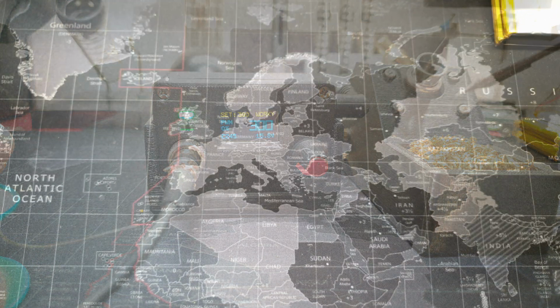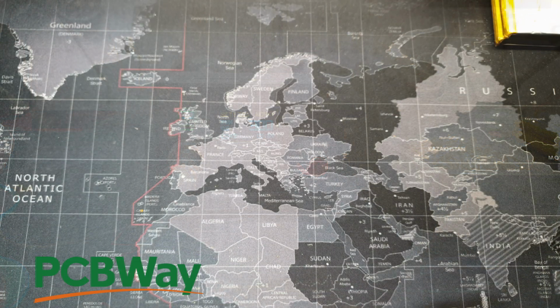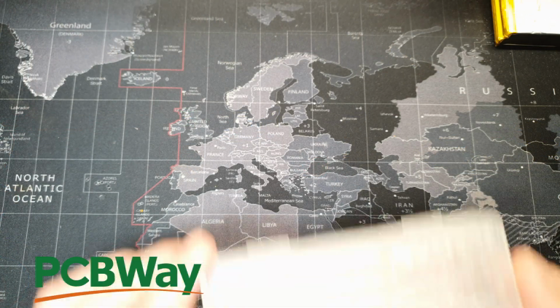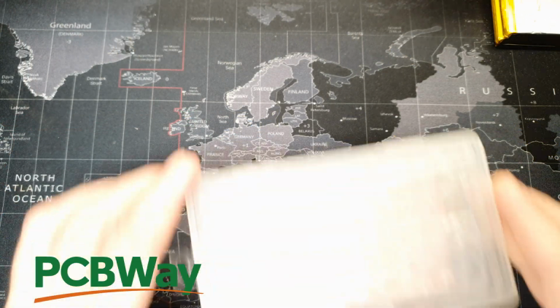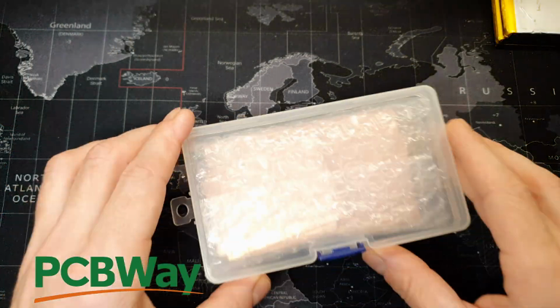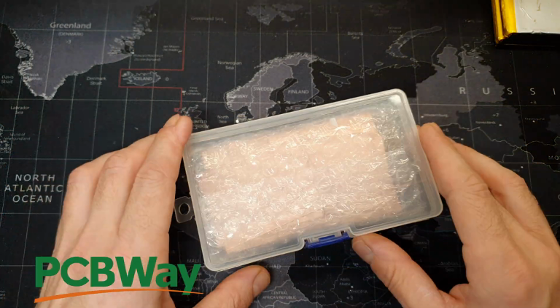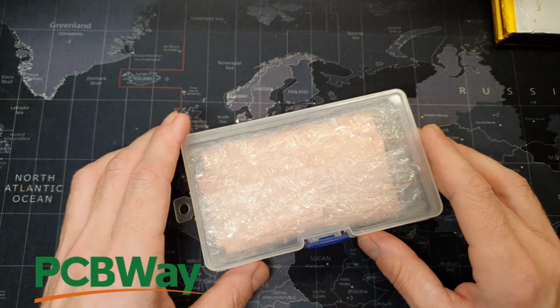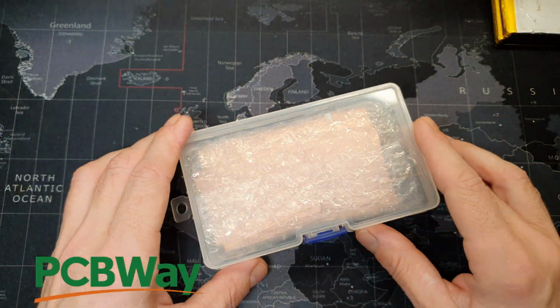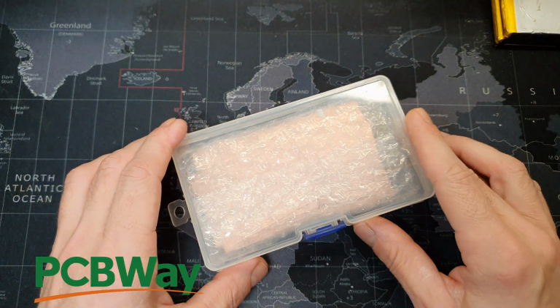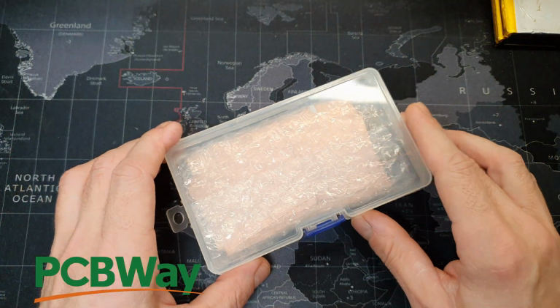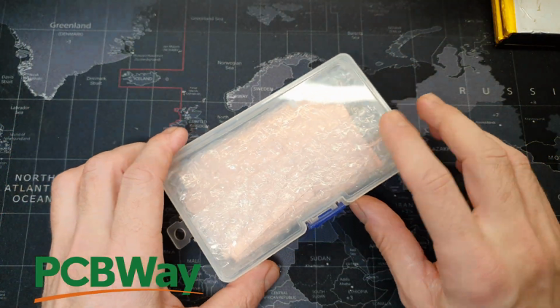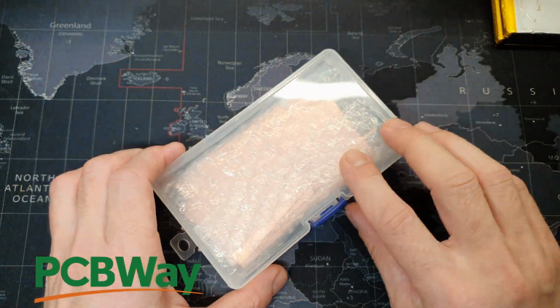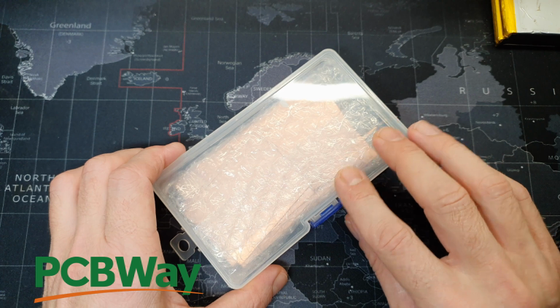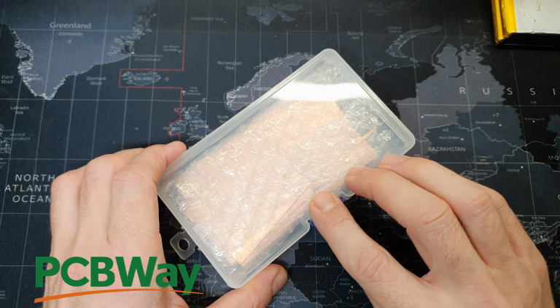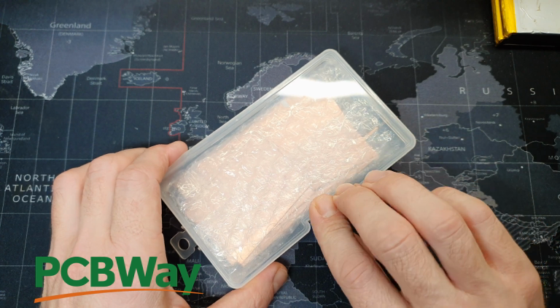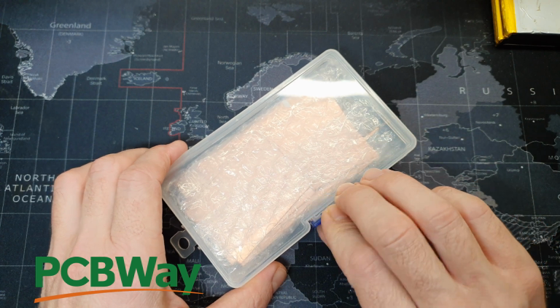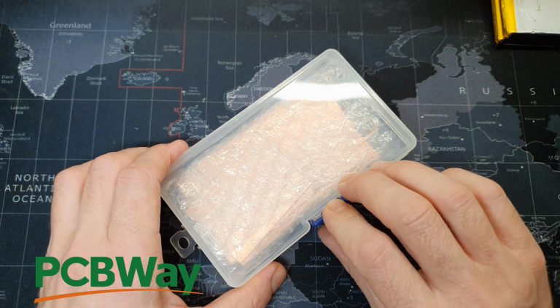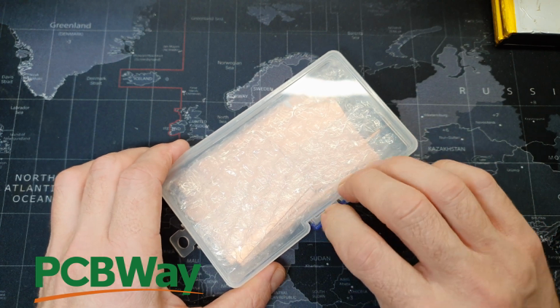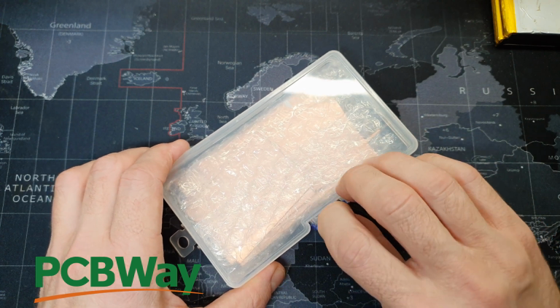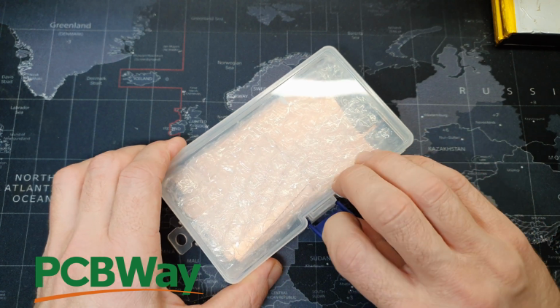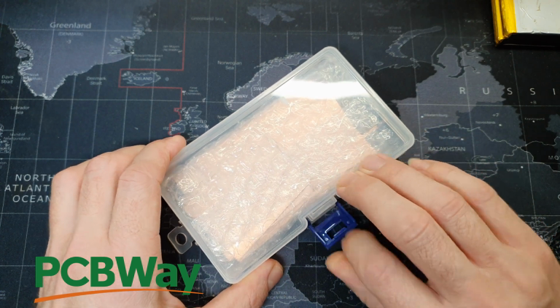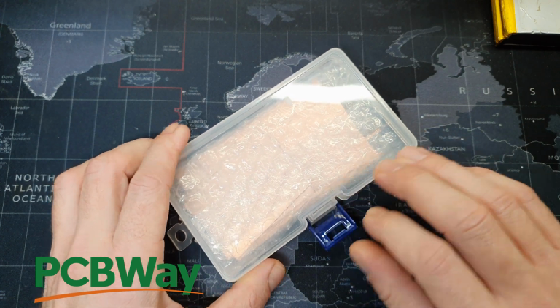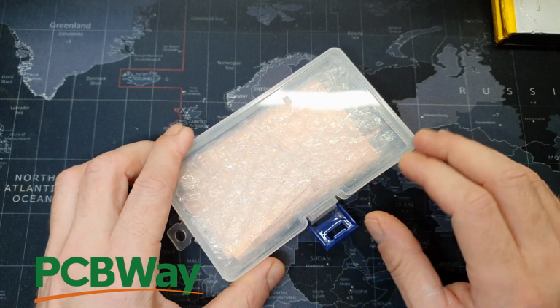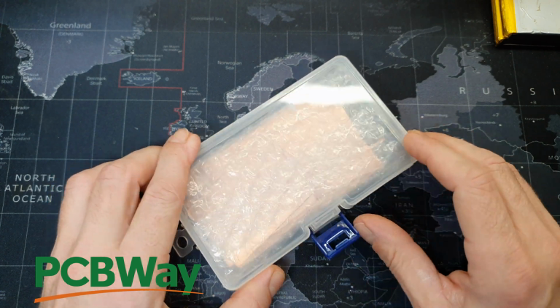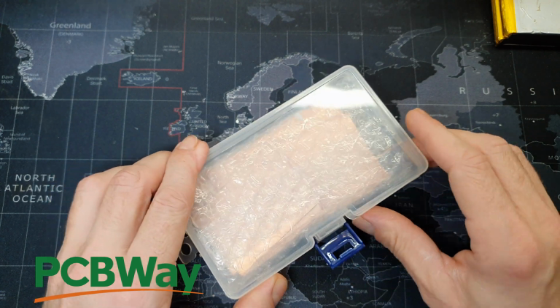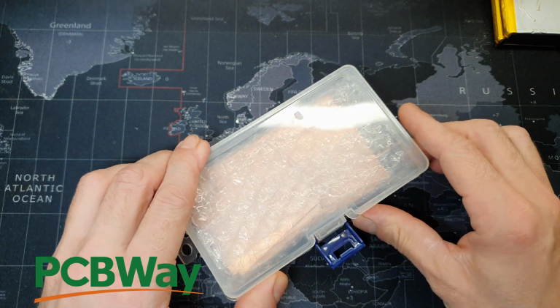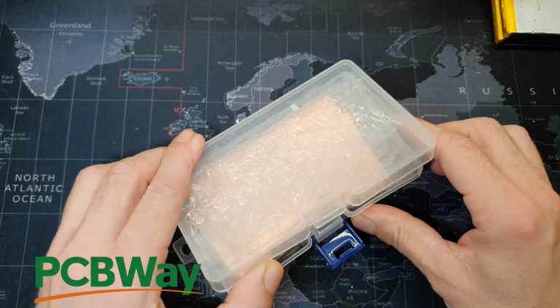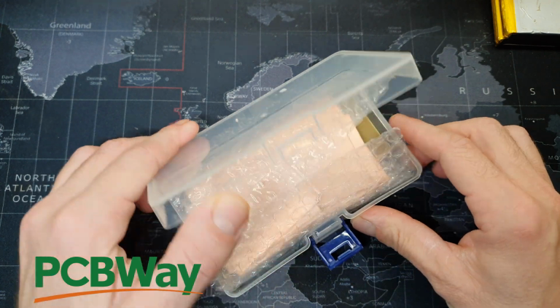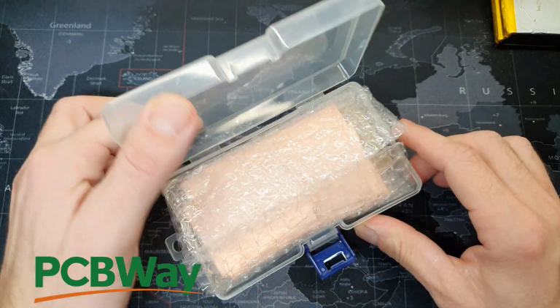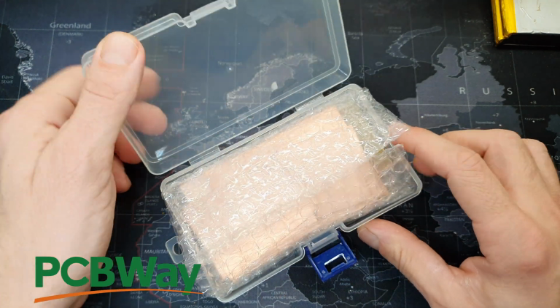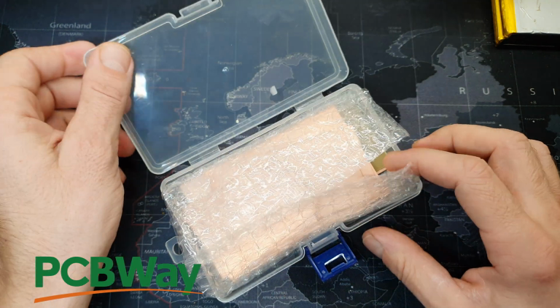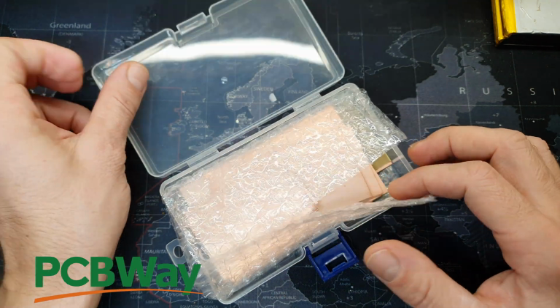This video is sponsored by PCBWay, but more about them a bit later on in the video.